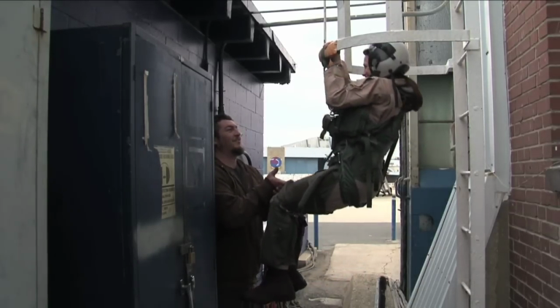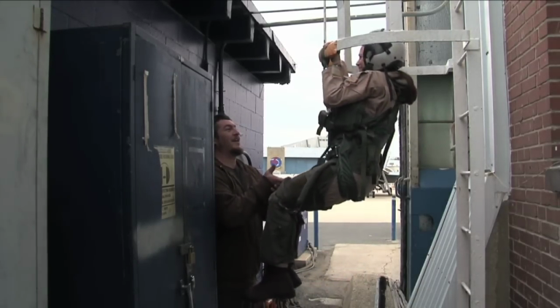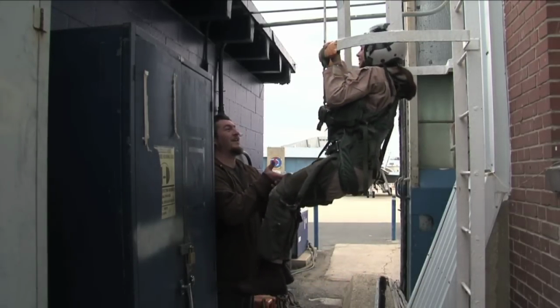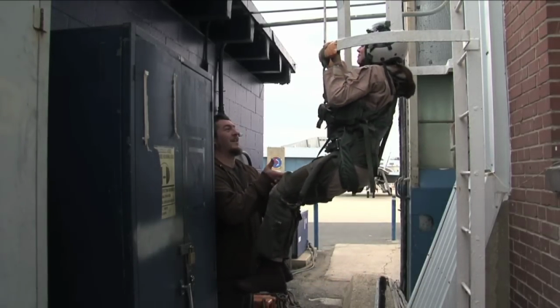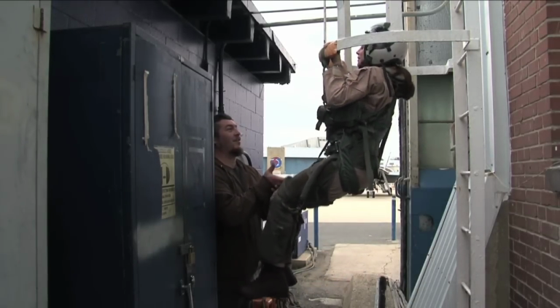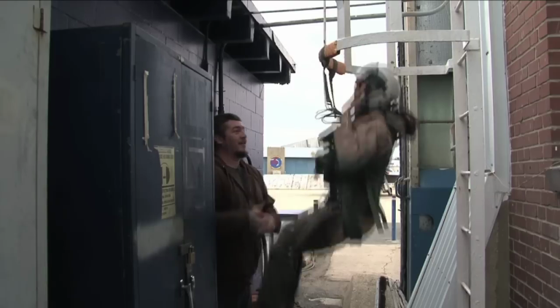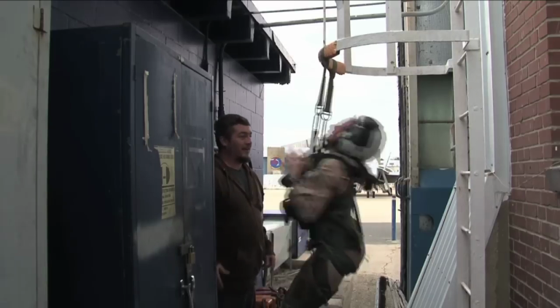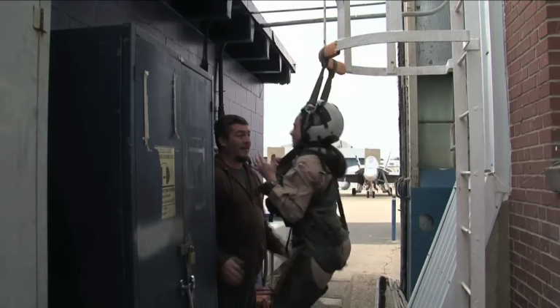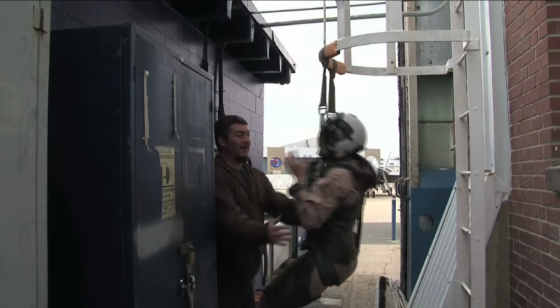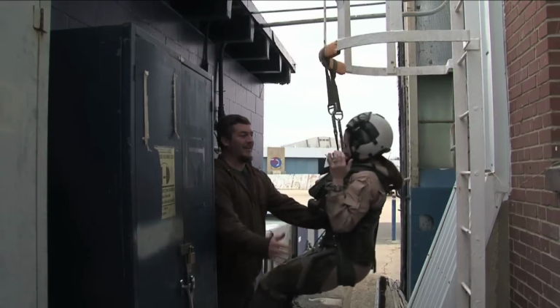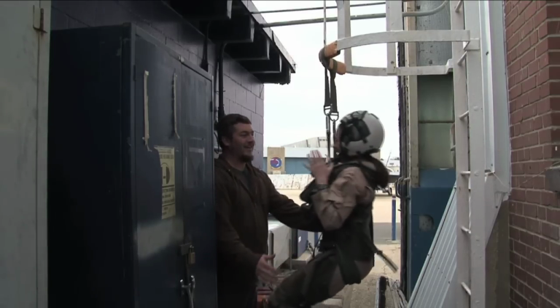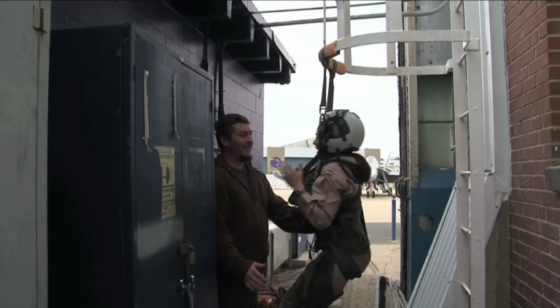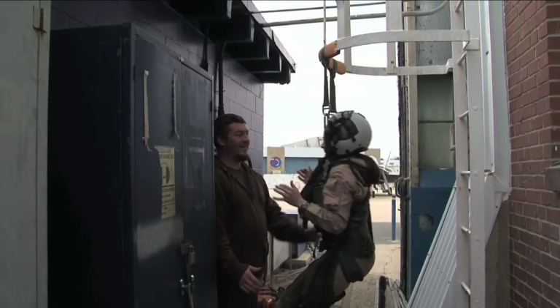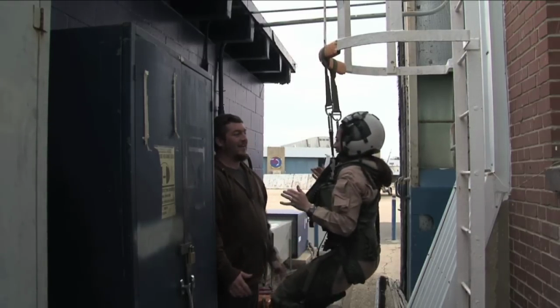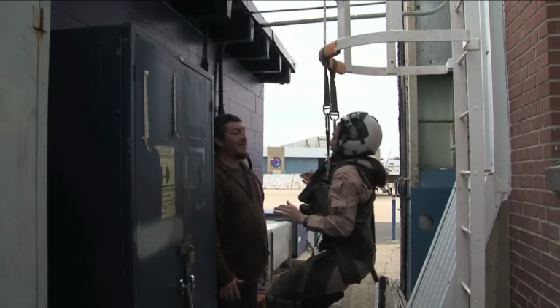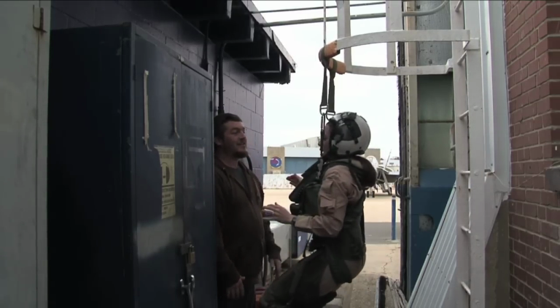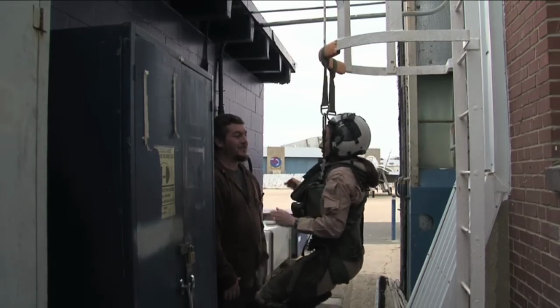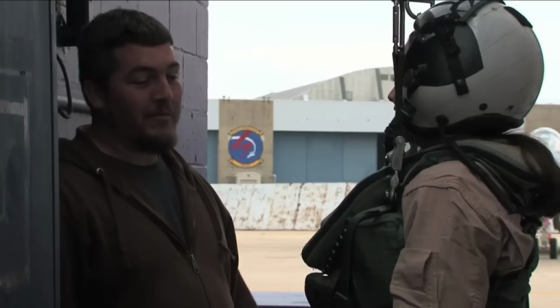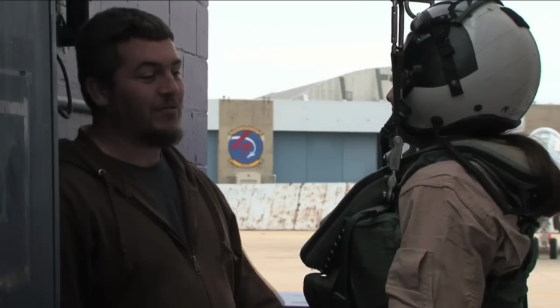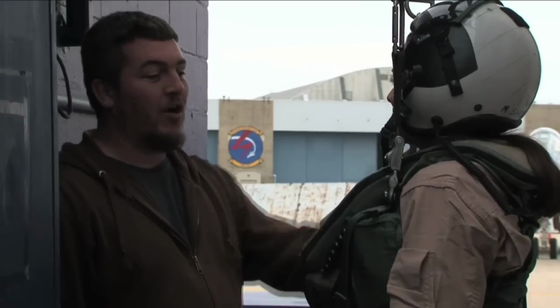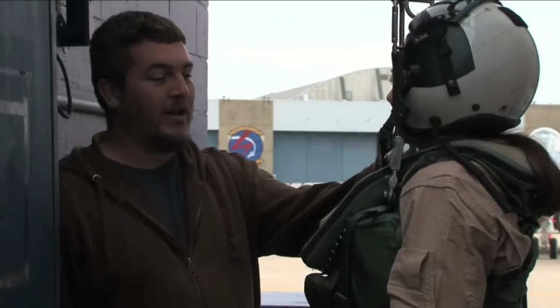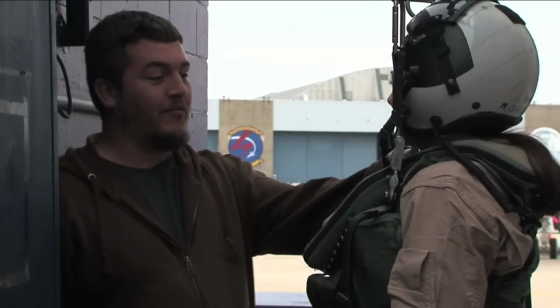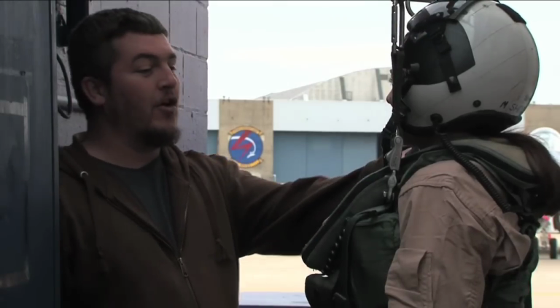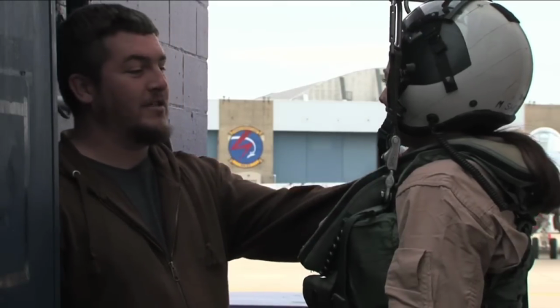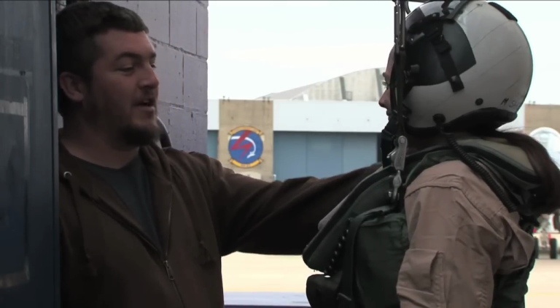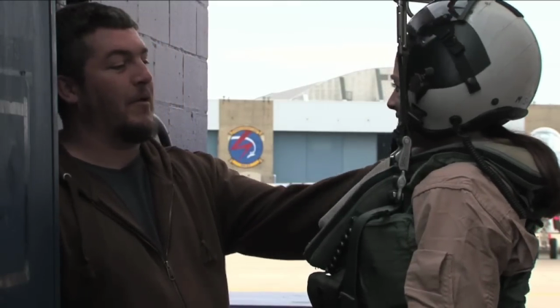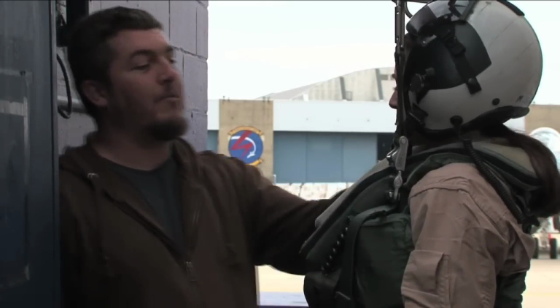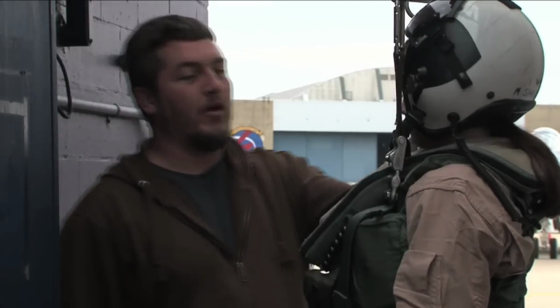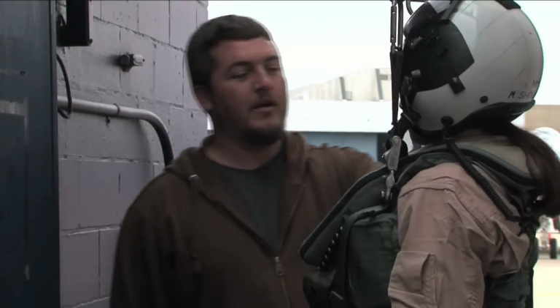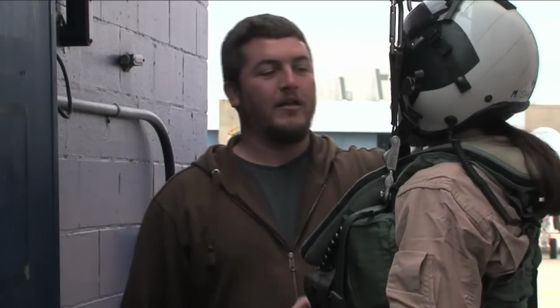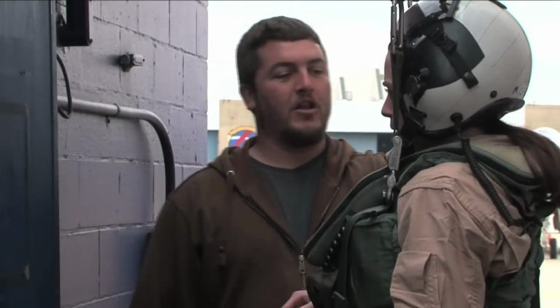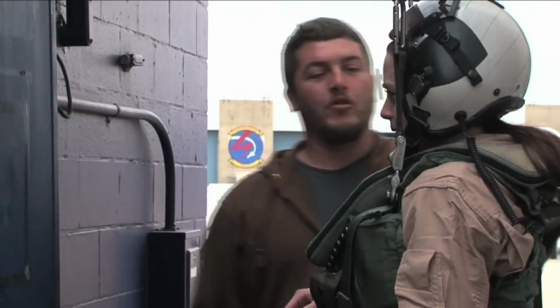Ready? Let's go. Wow. Looks like we'll need to make a few more adjustments to my gear before I'm flight ready.